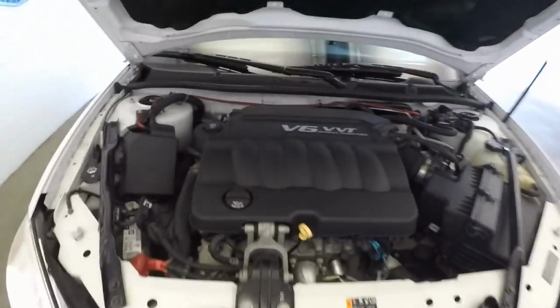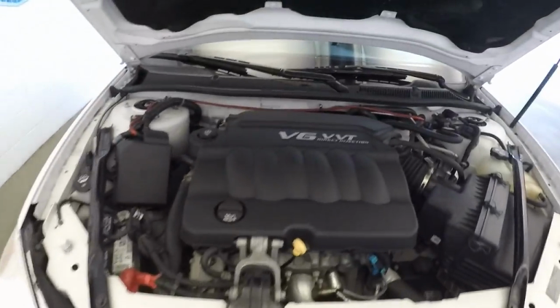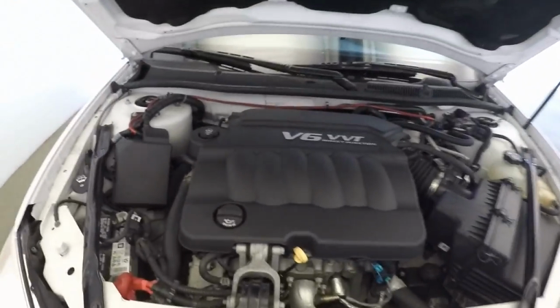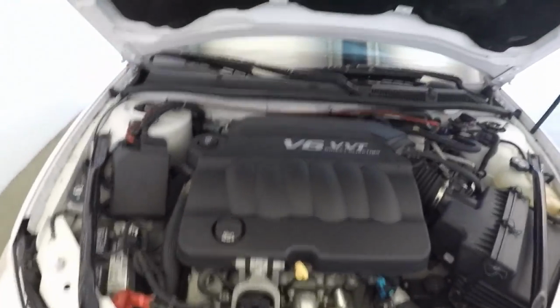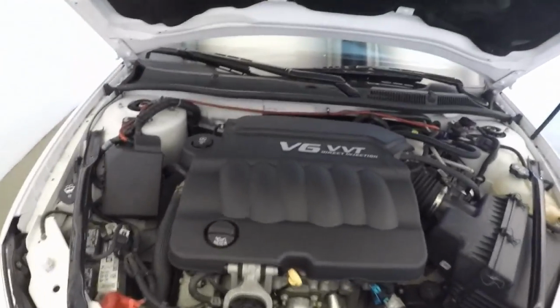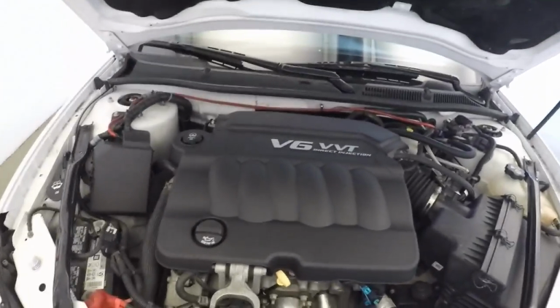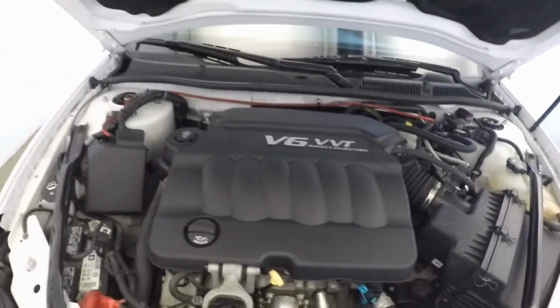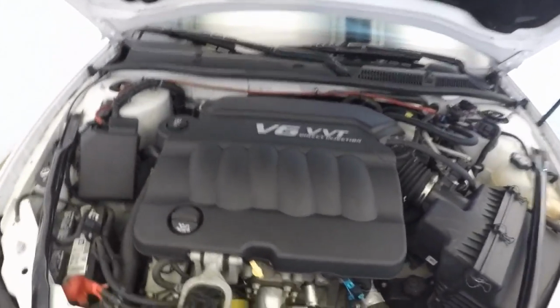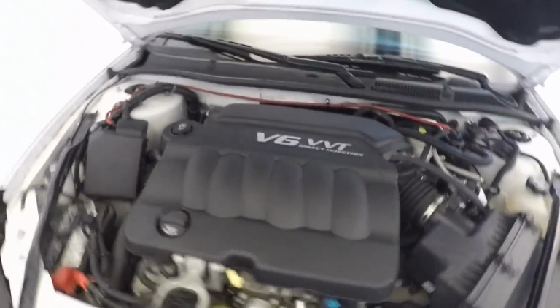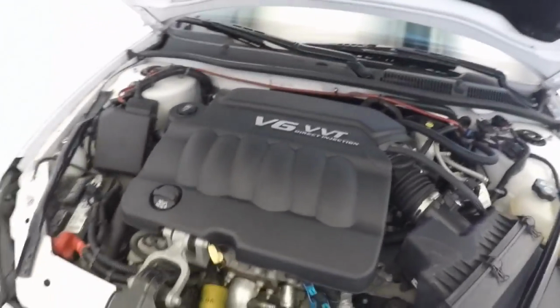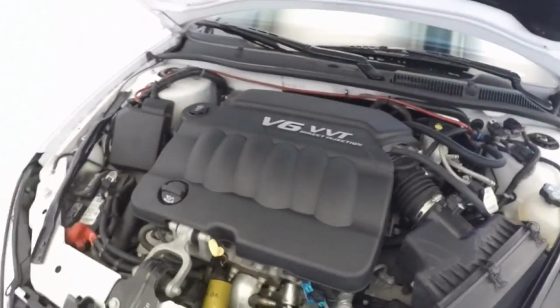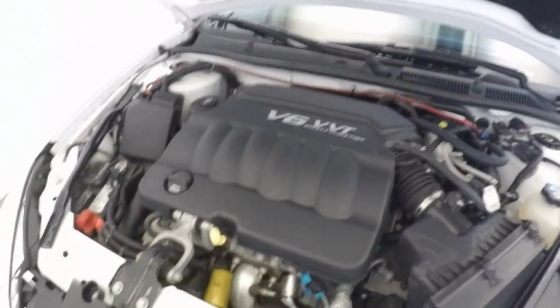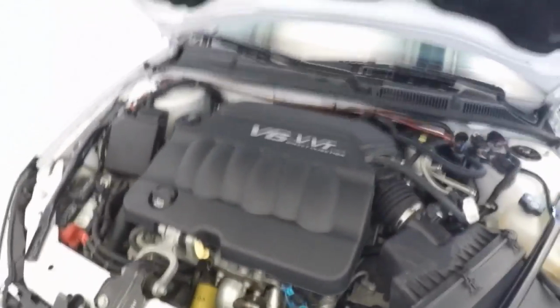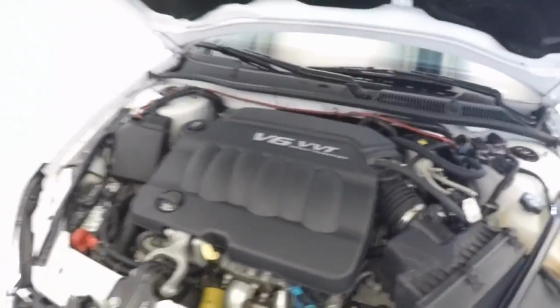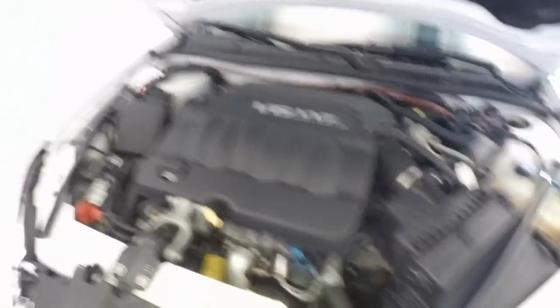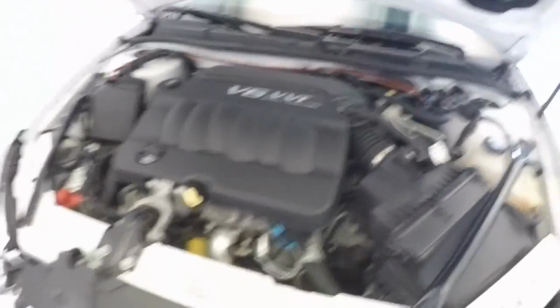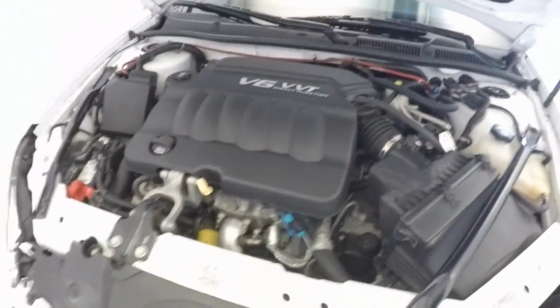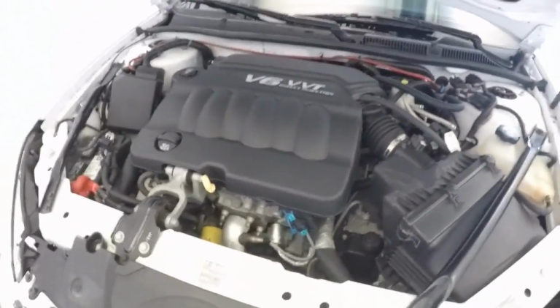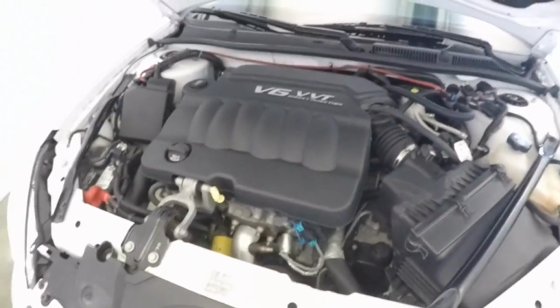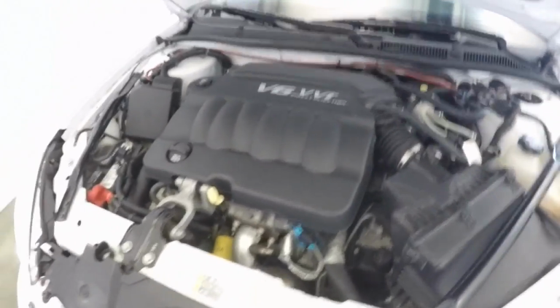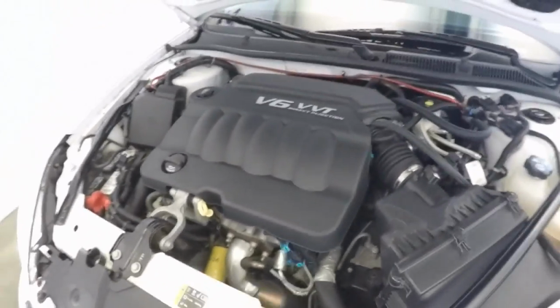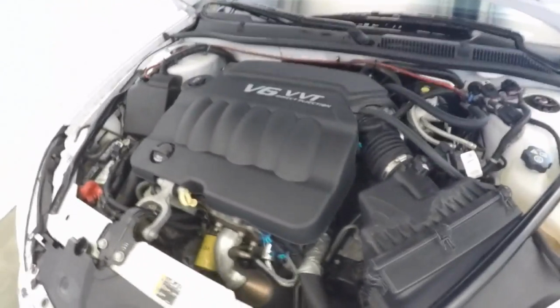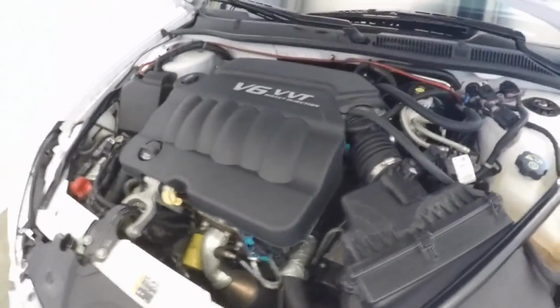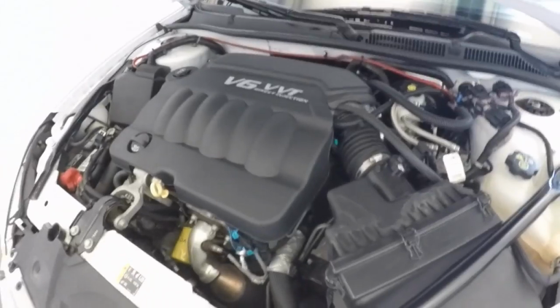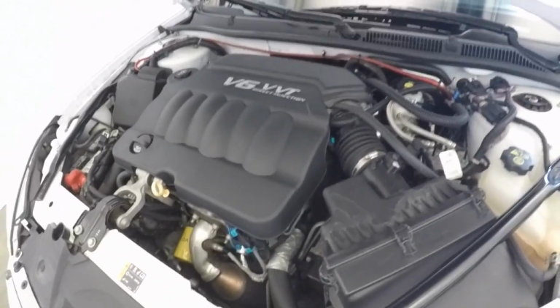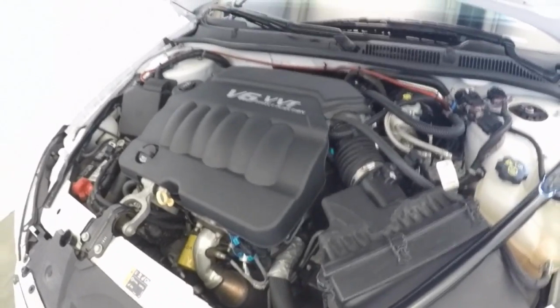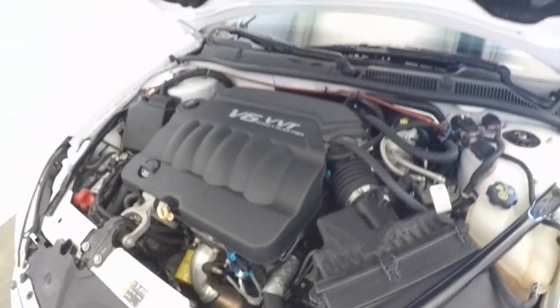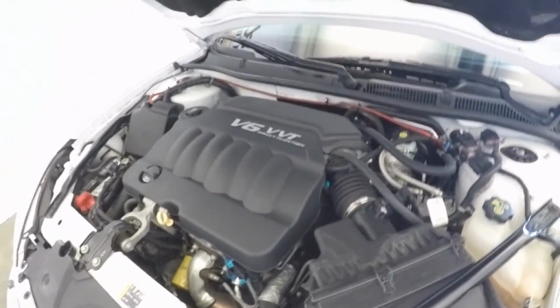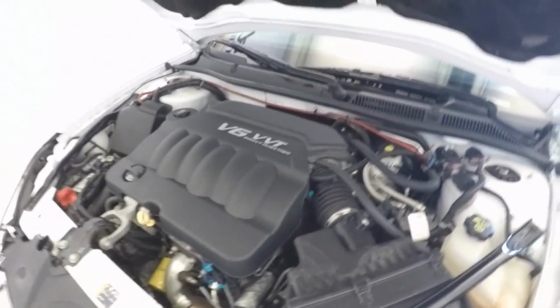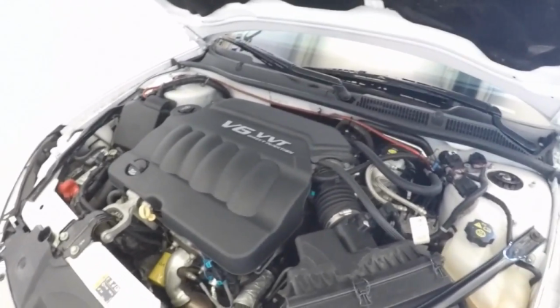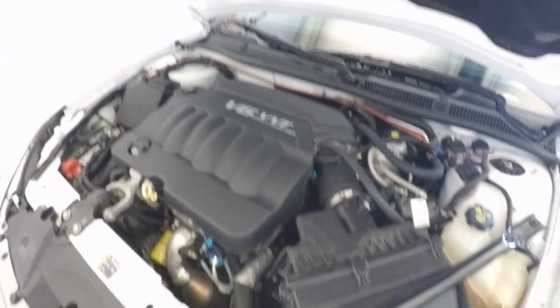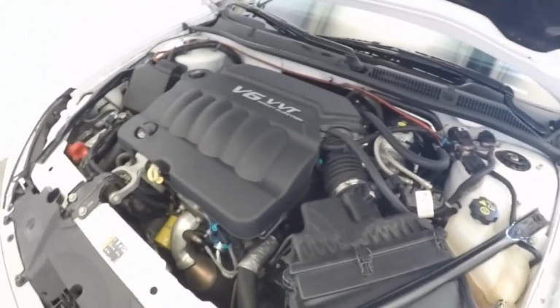Look at that V6 — running real nice and smooth. Sounds great.